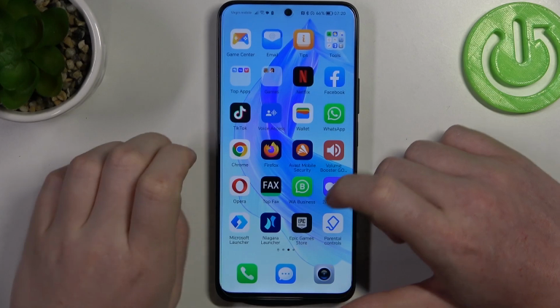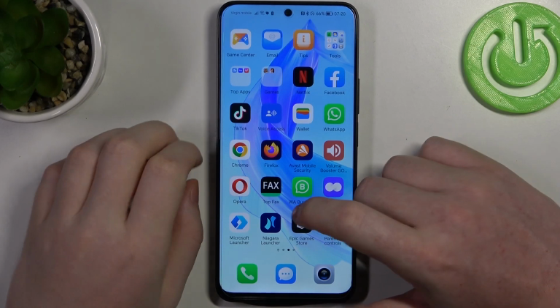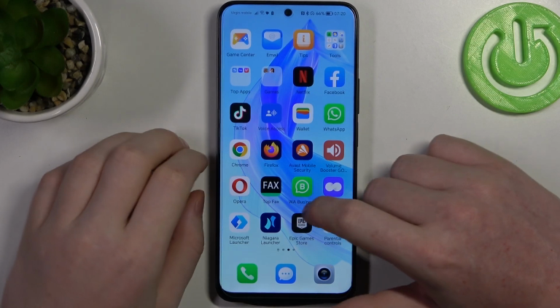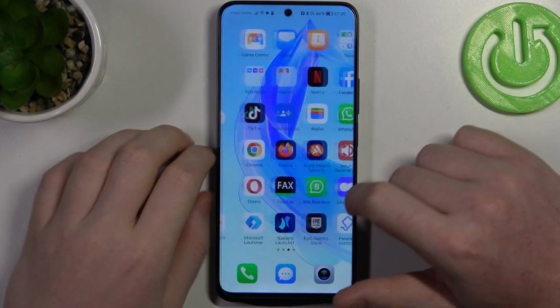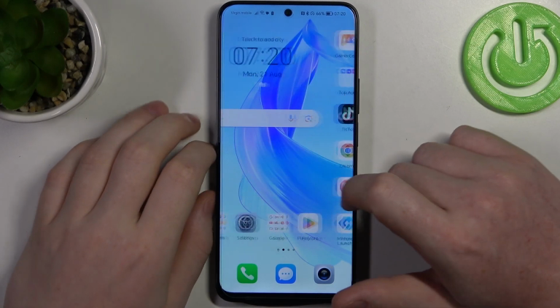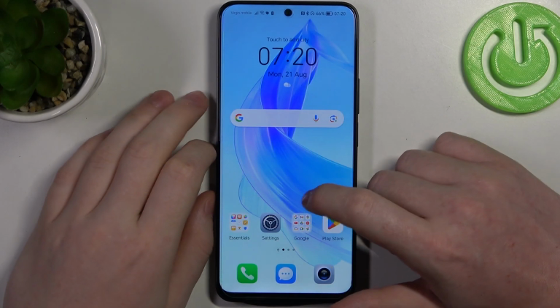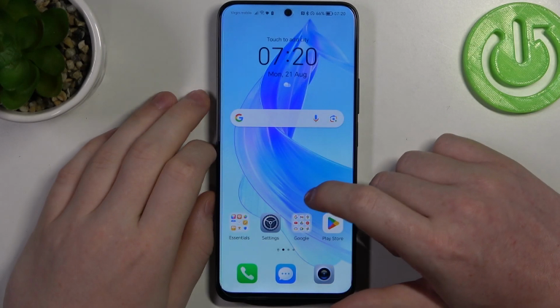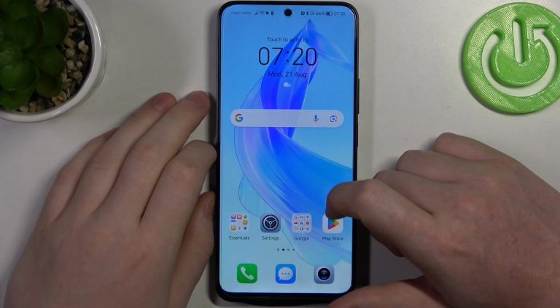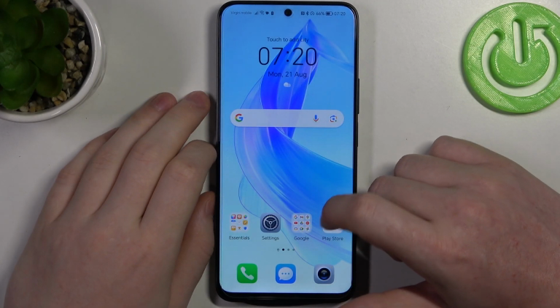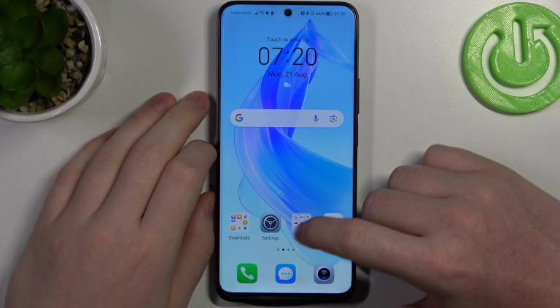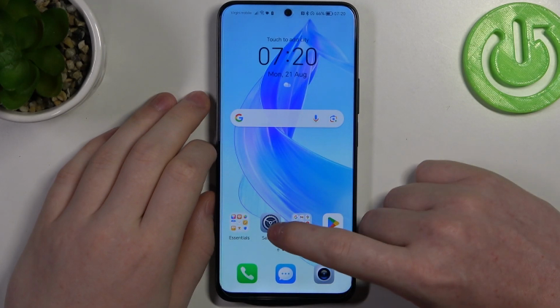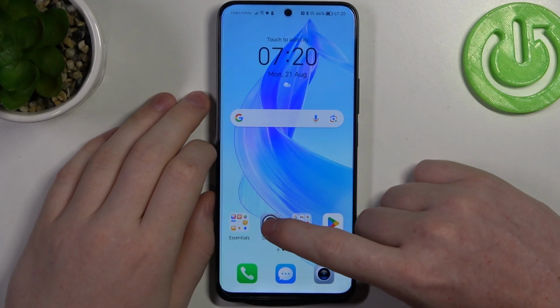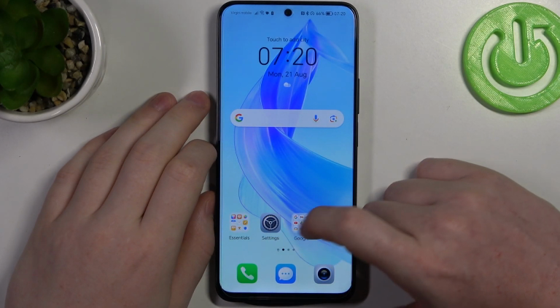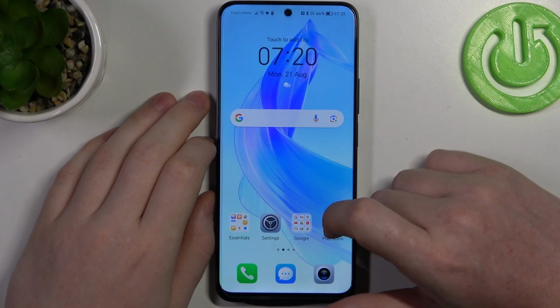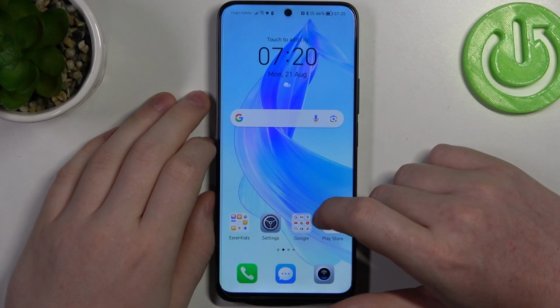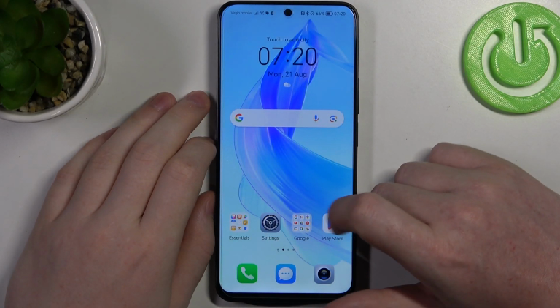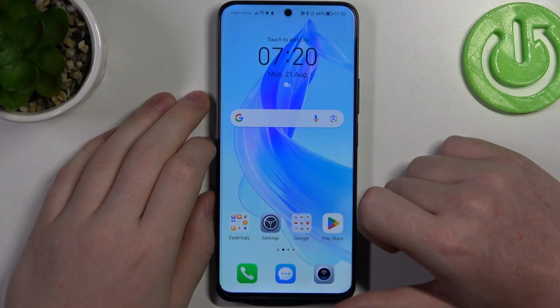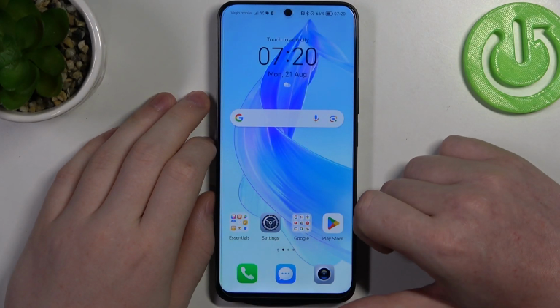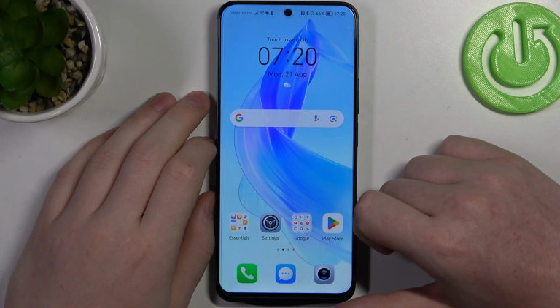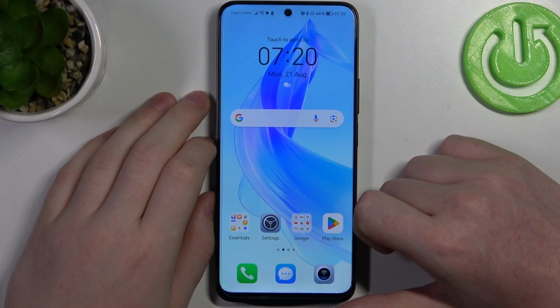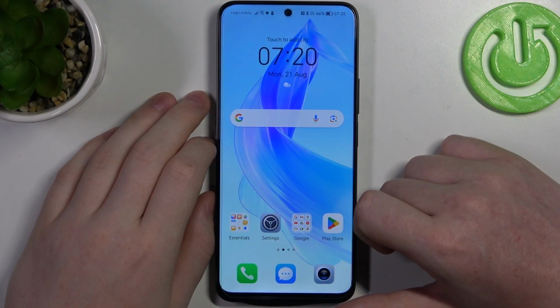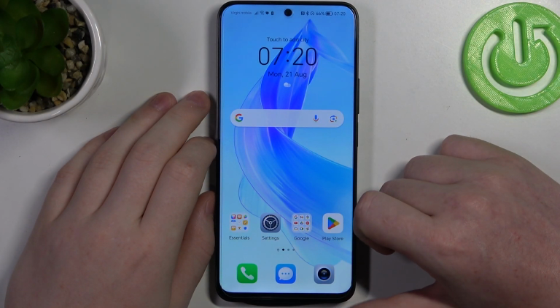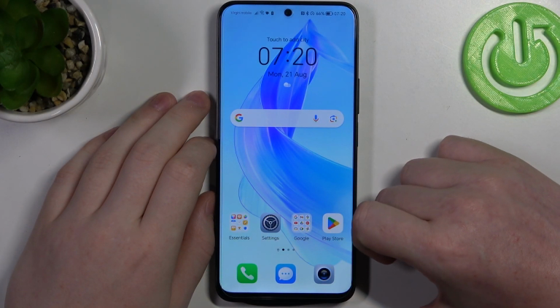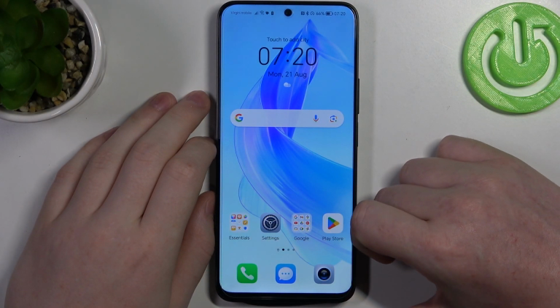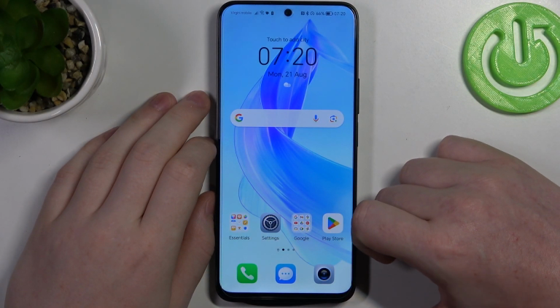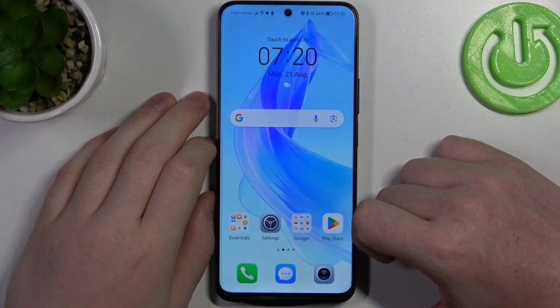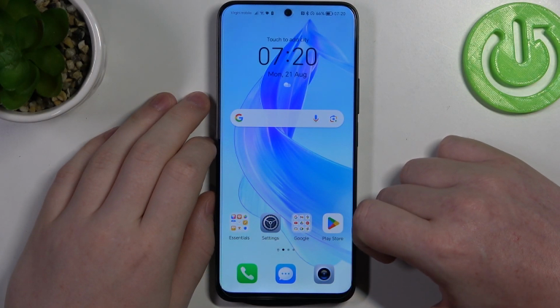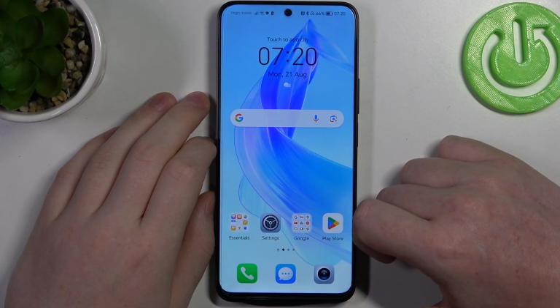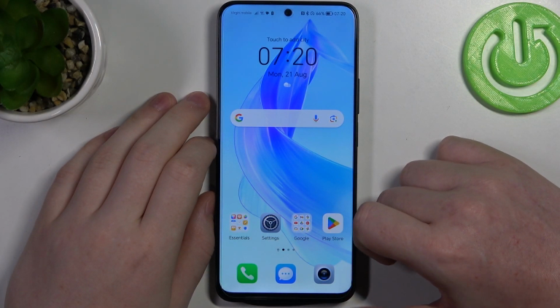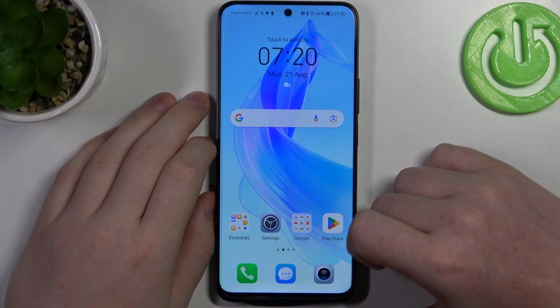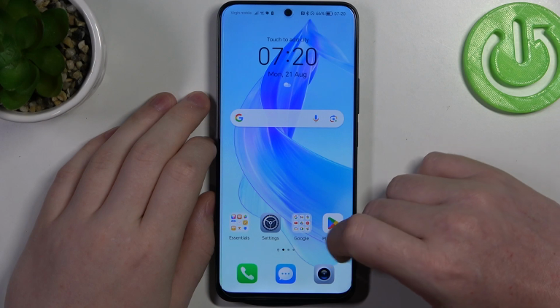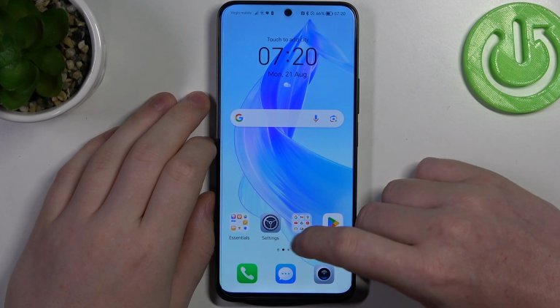Hello, in this video I want to show you how to take a full page screenshot on Honor 9D Lite.